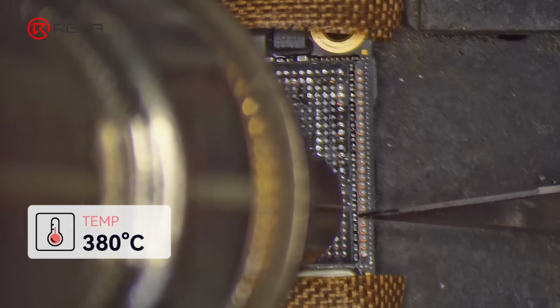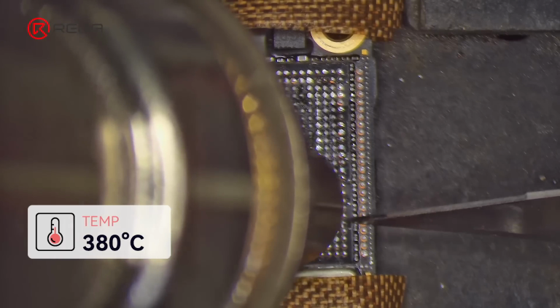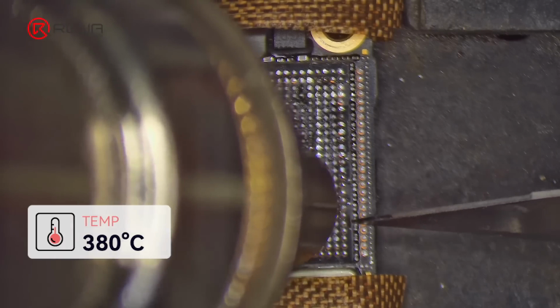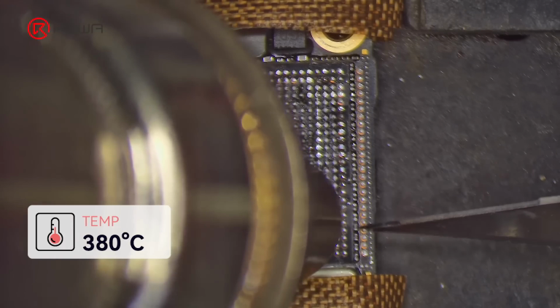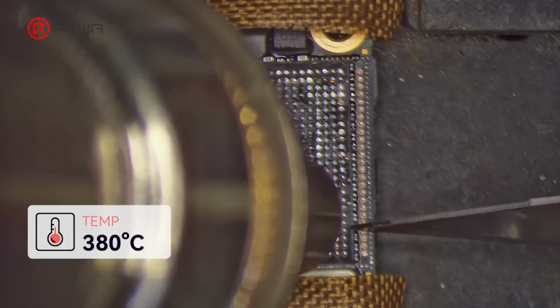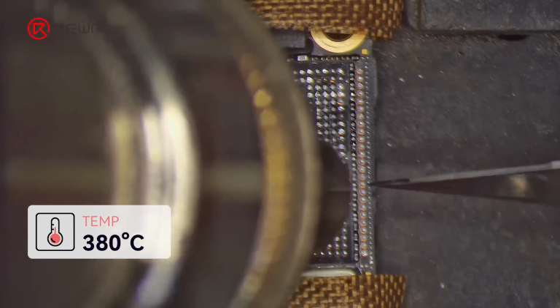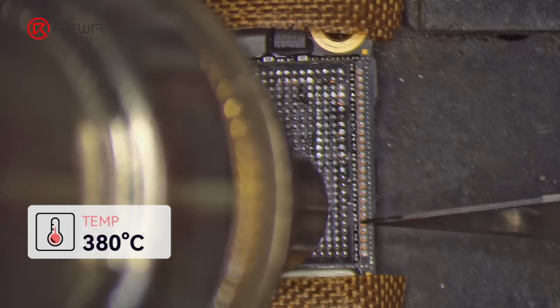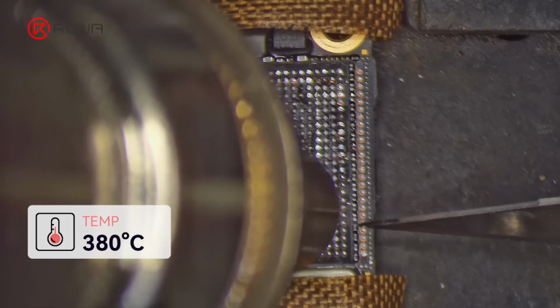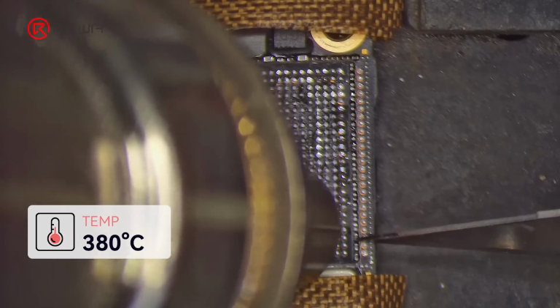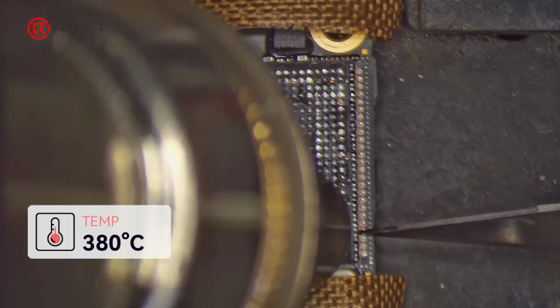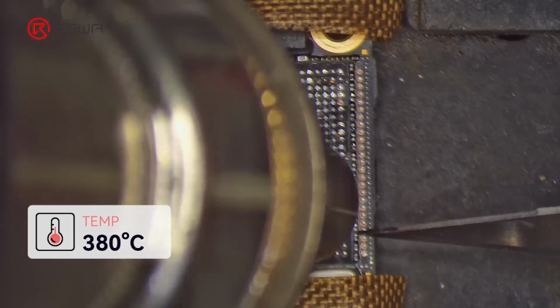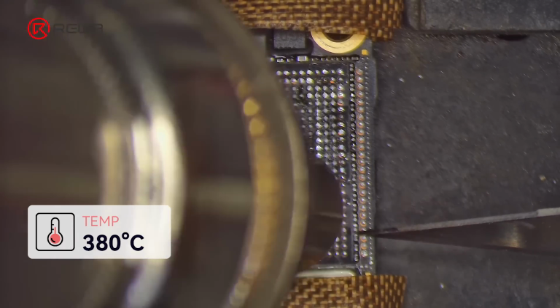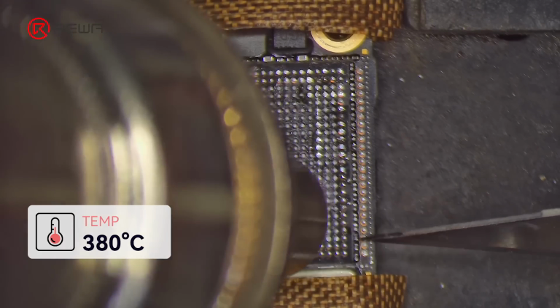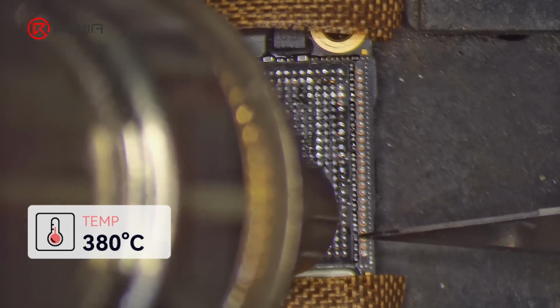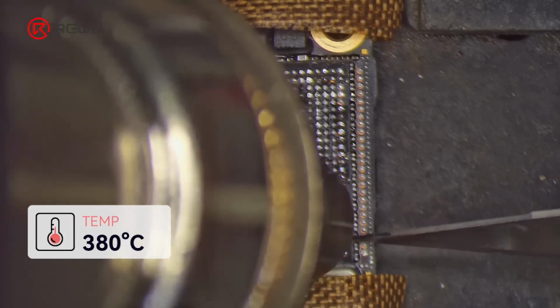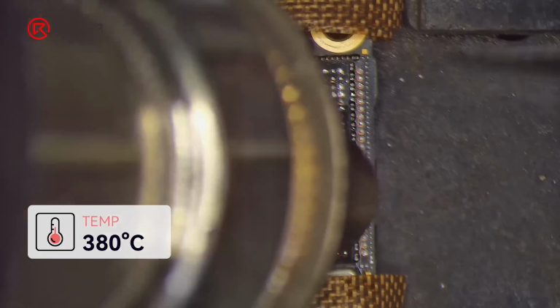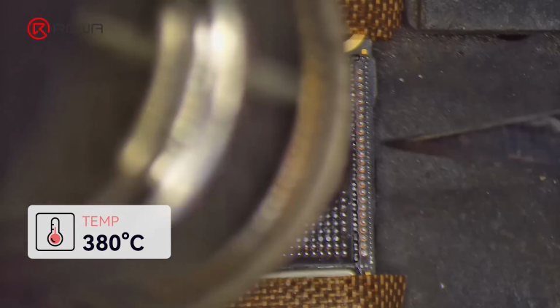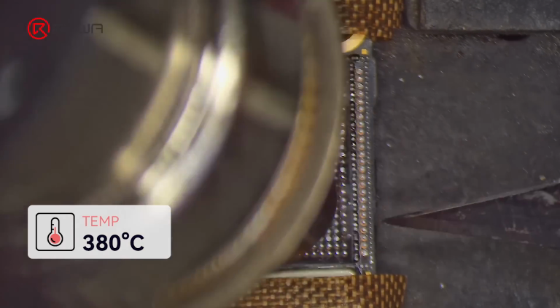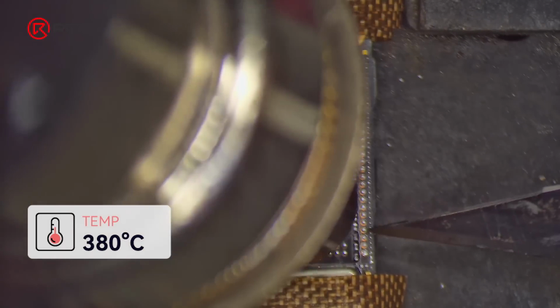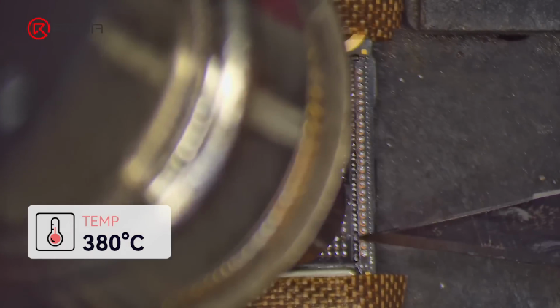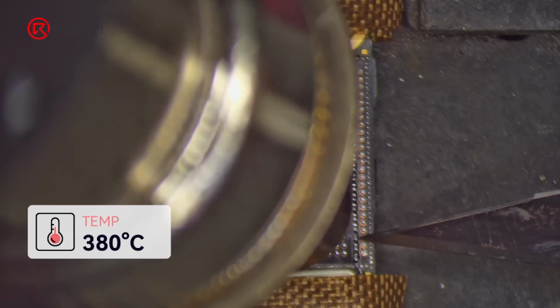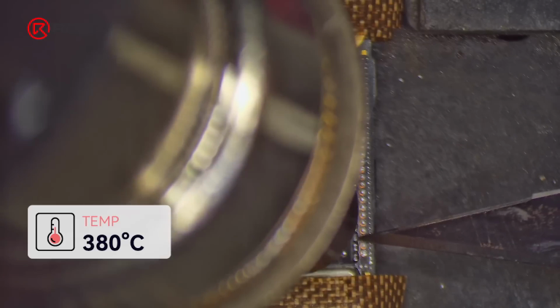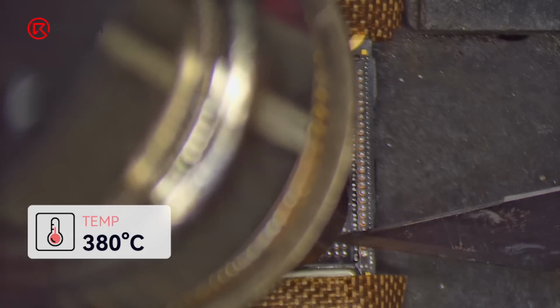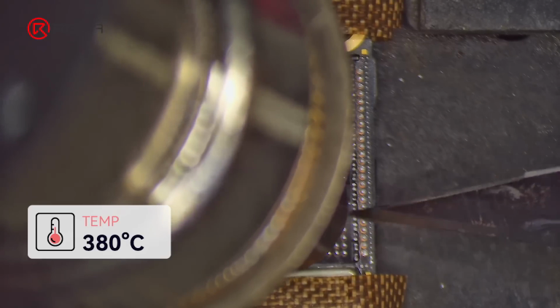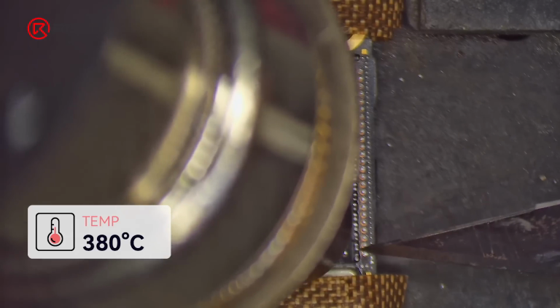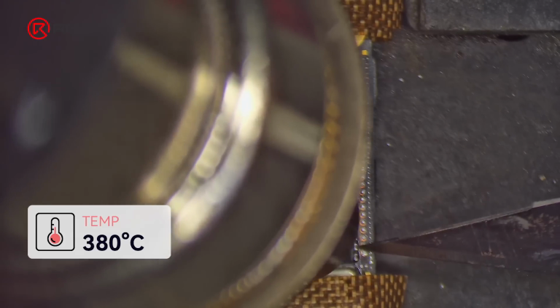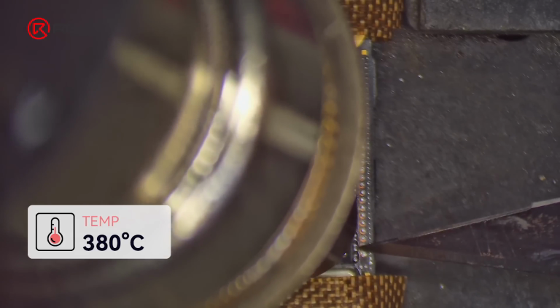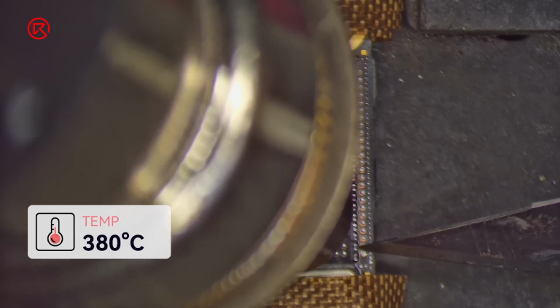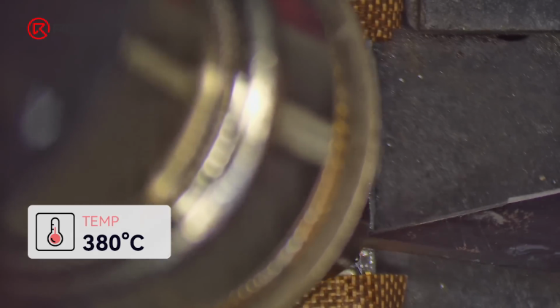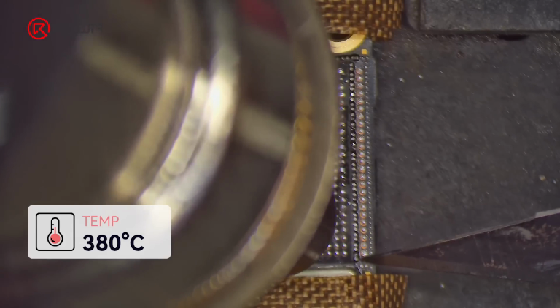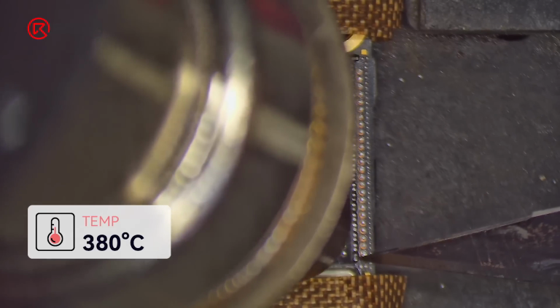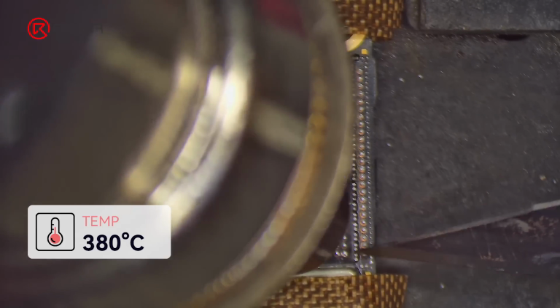Next, remove the grounding resistors. Use the hot air gun at 380 degrees Celsius to remove the resistors.